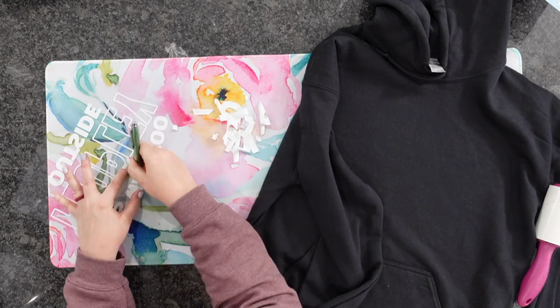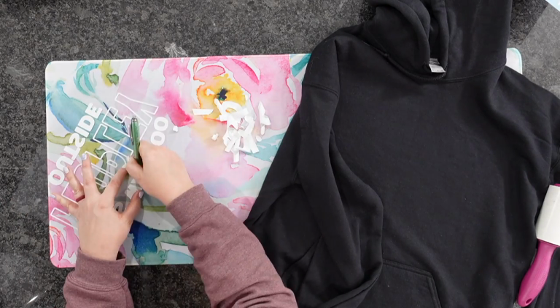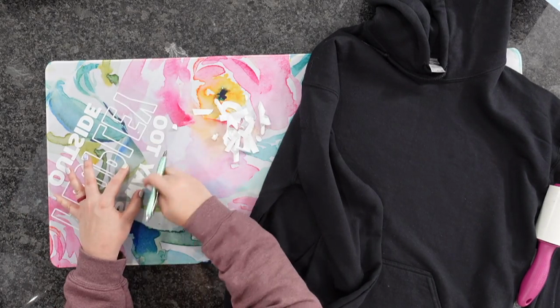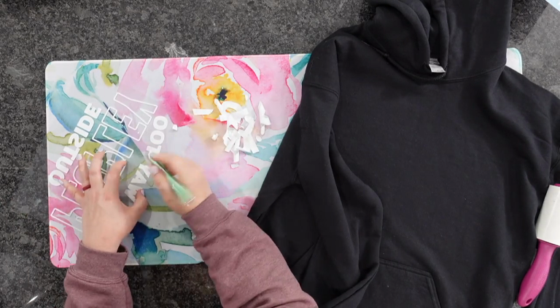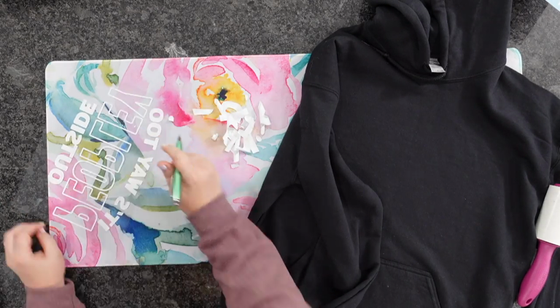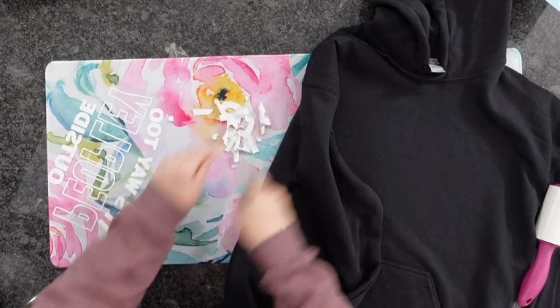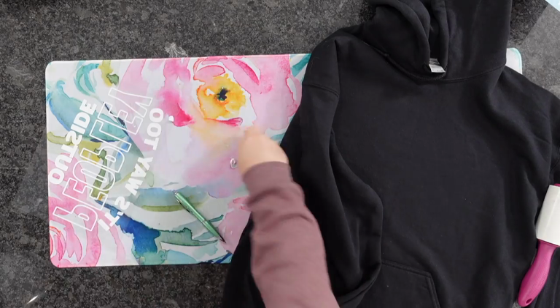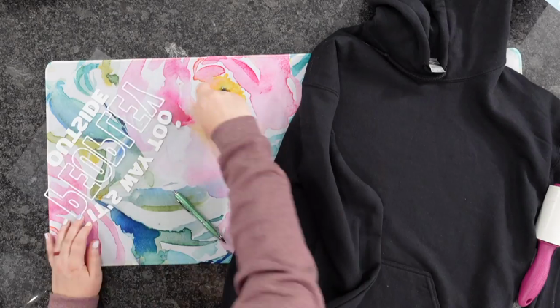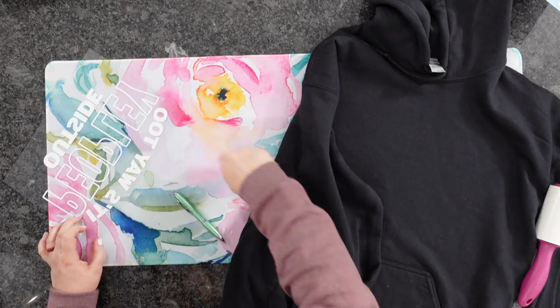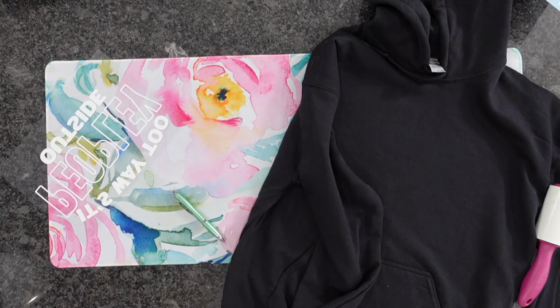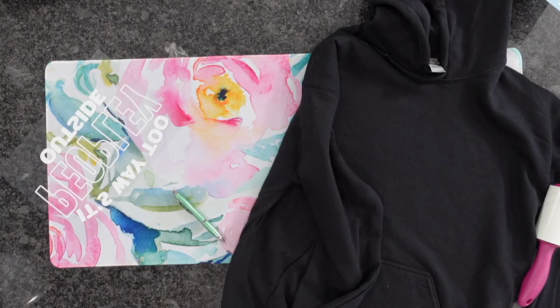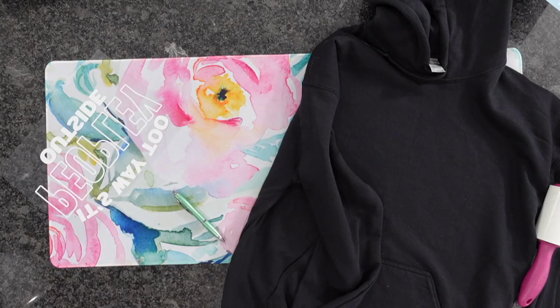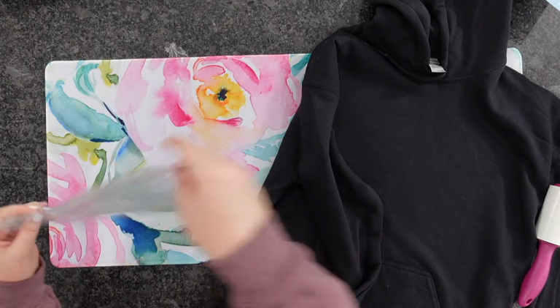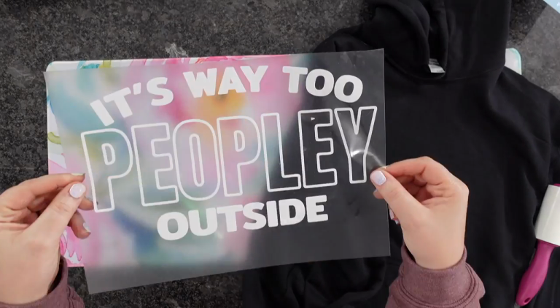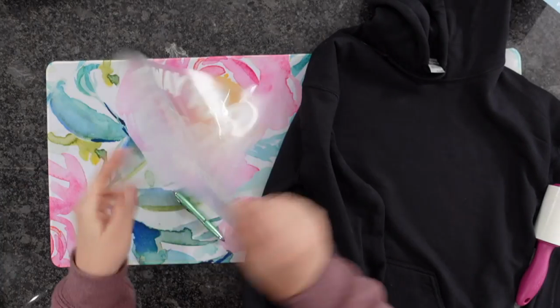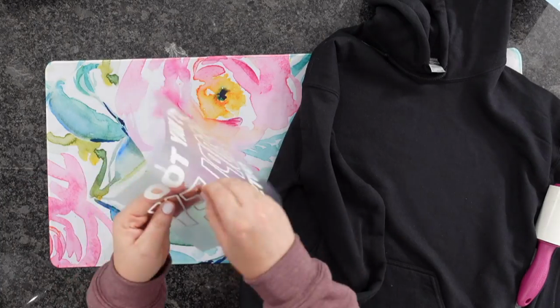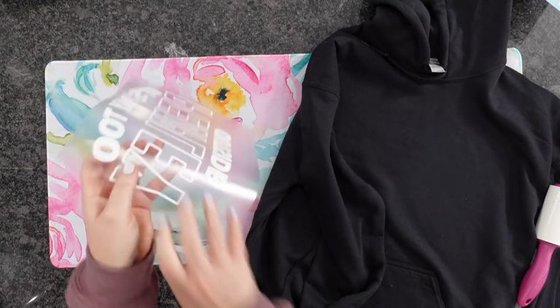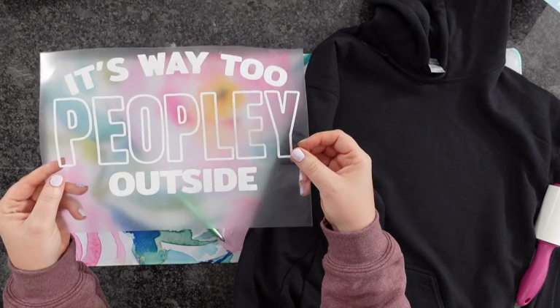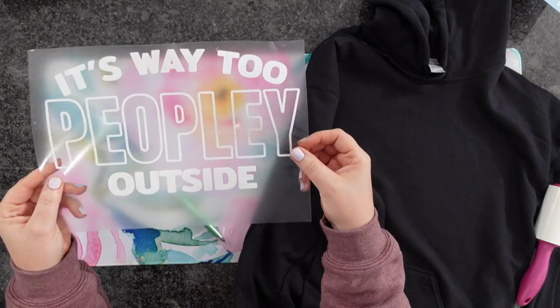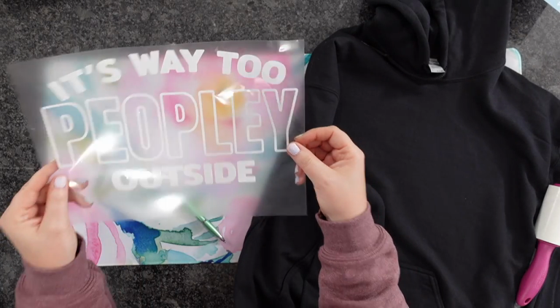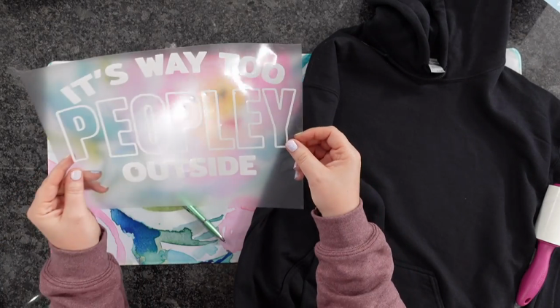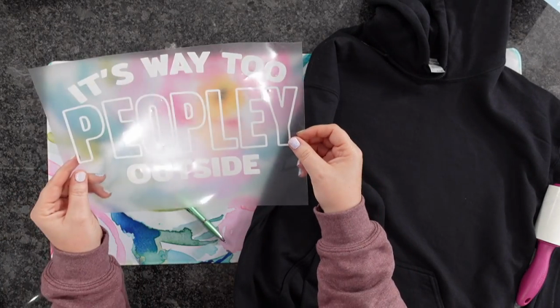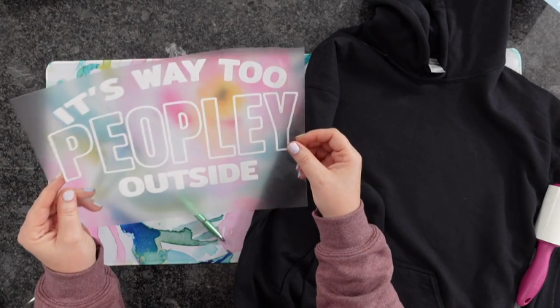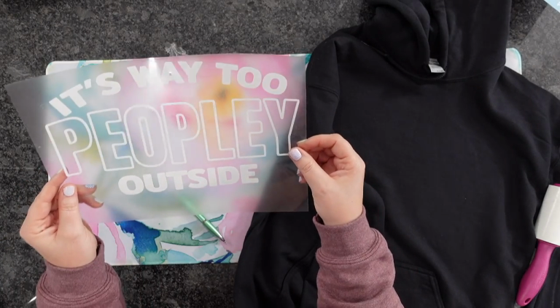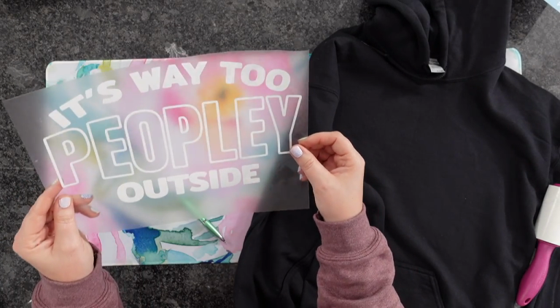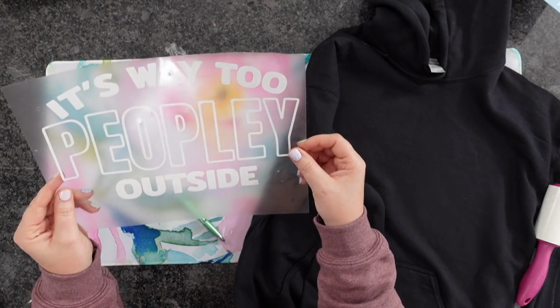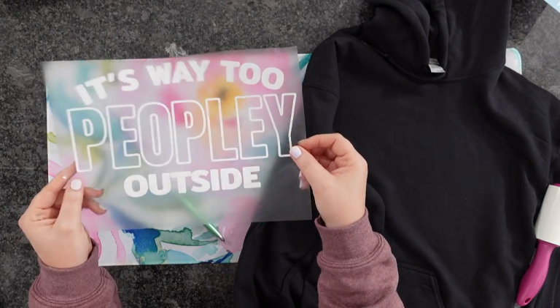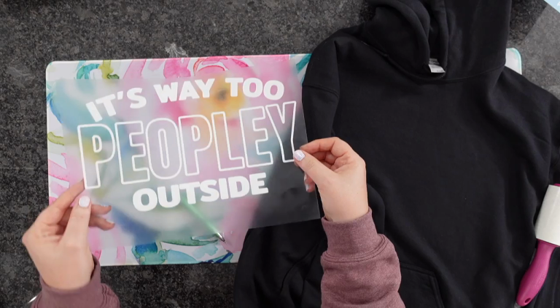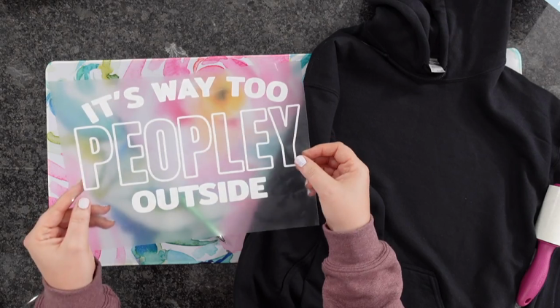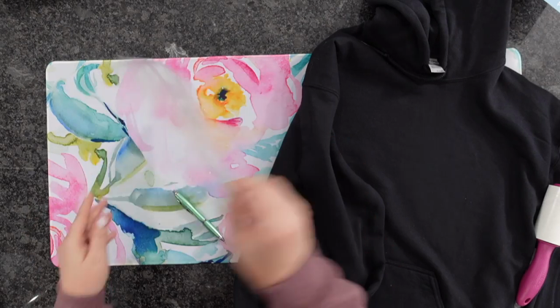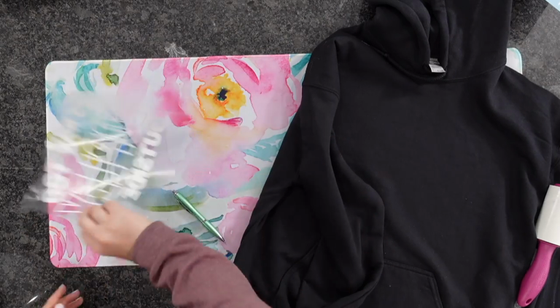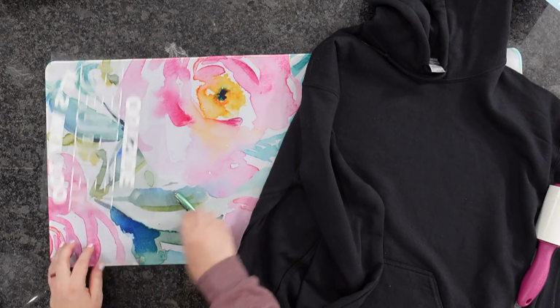Tip number three is using a pin weeding tool to help get out all those small intricate pieces. Now that we have this all weeded out, we are ready to go.